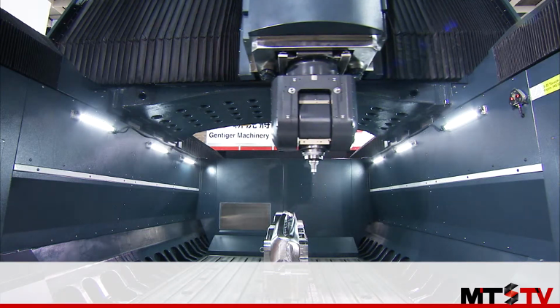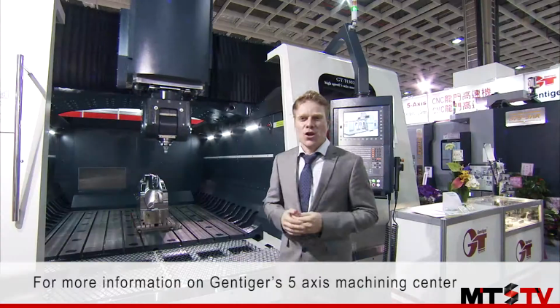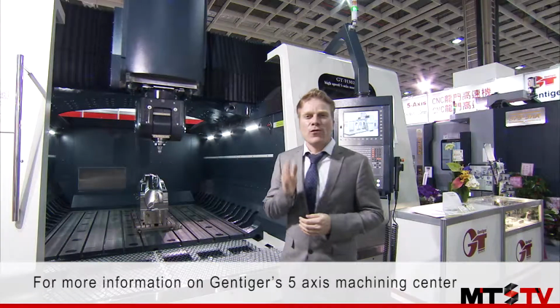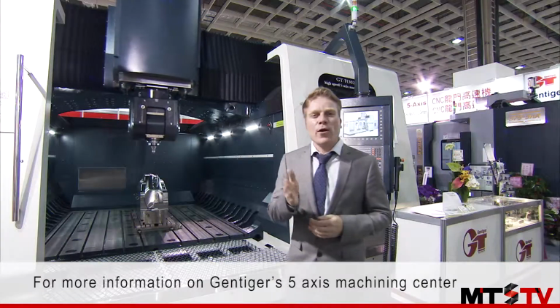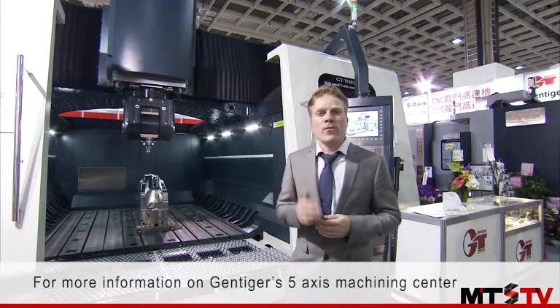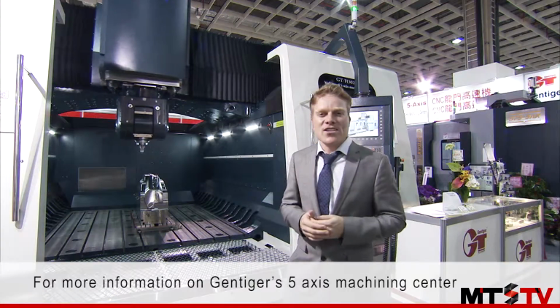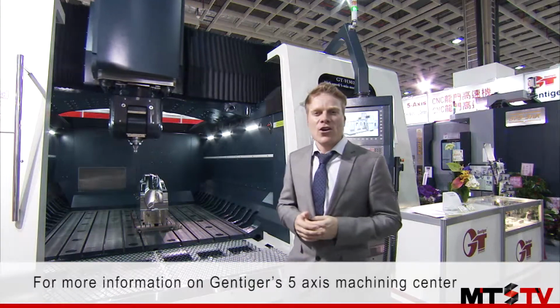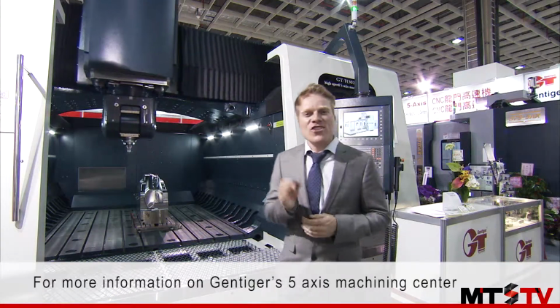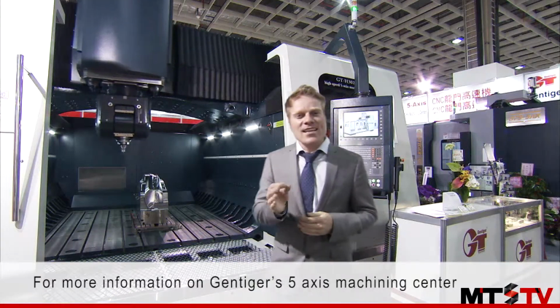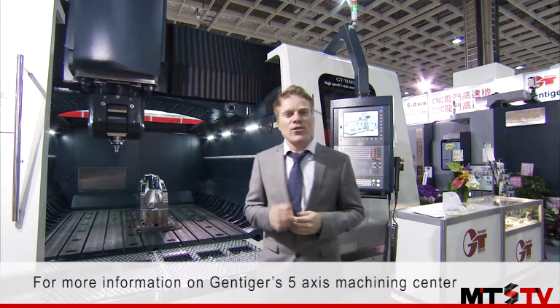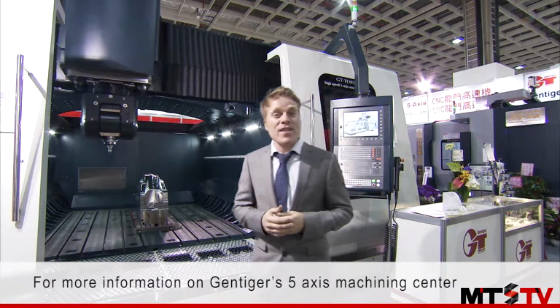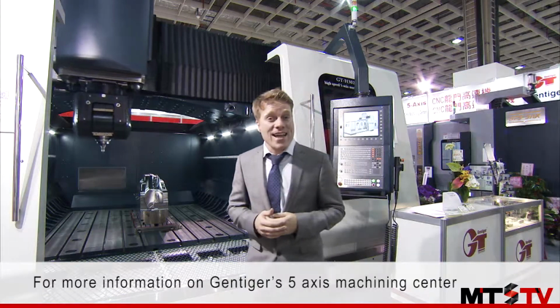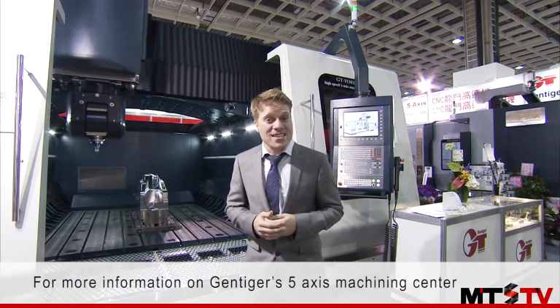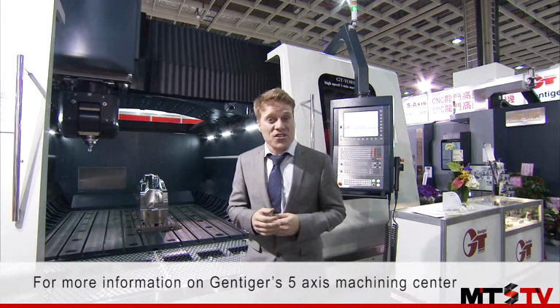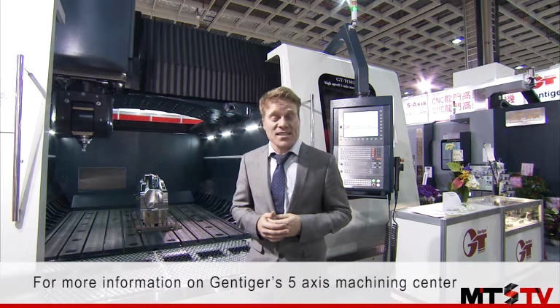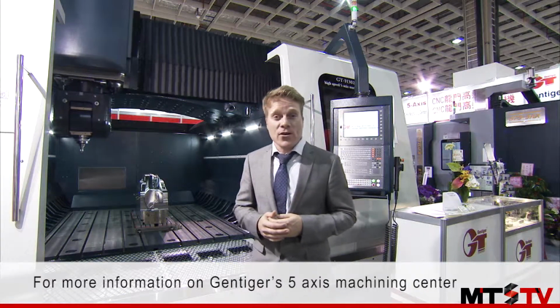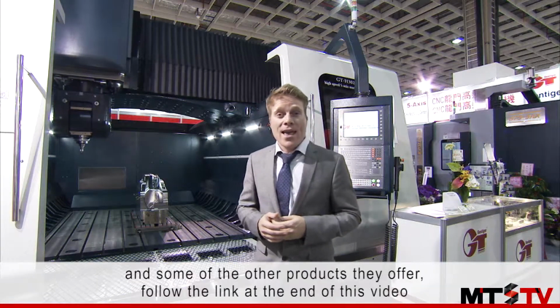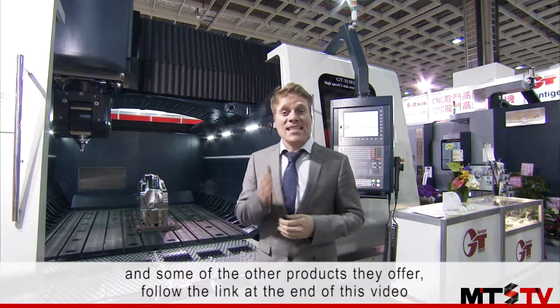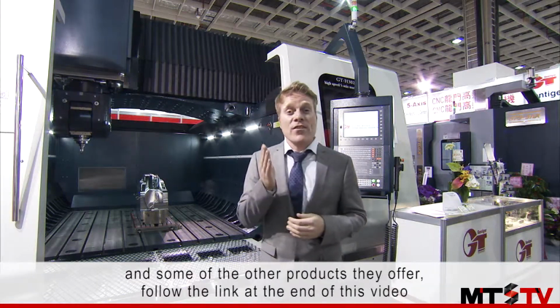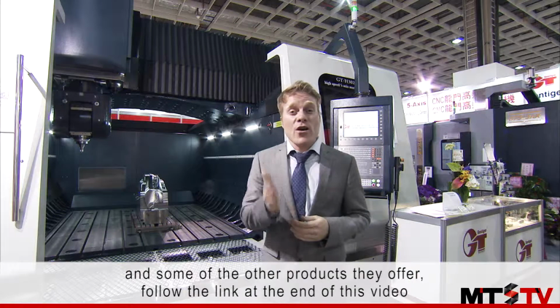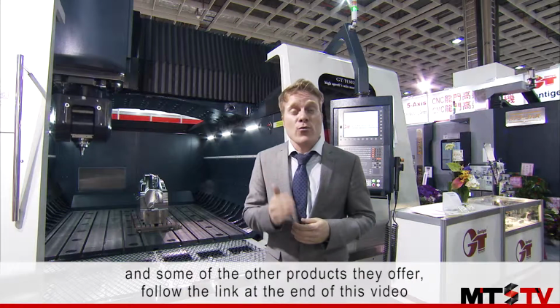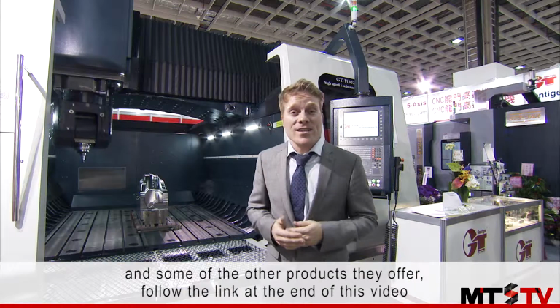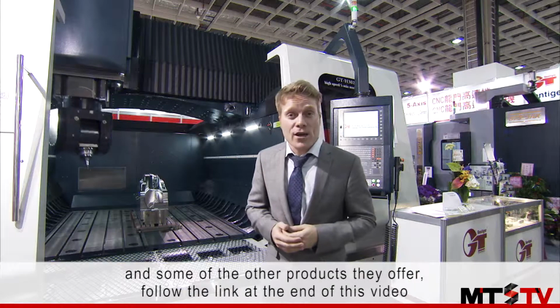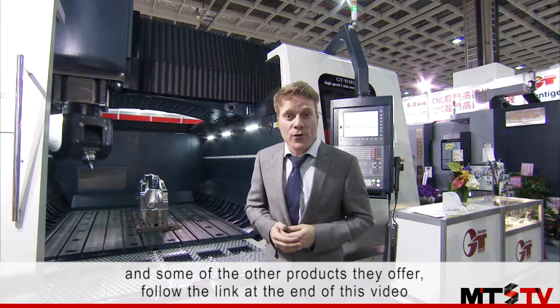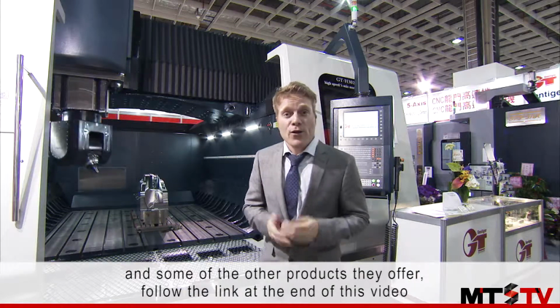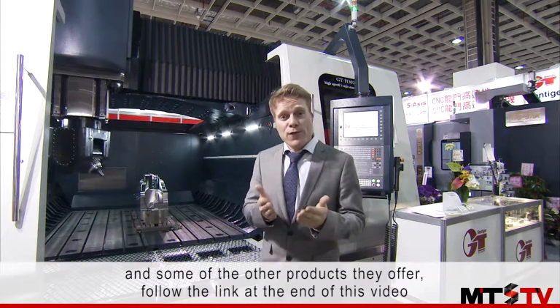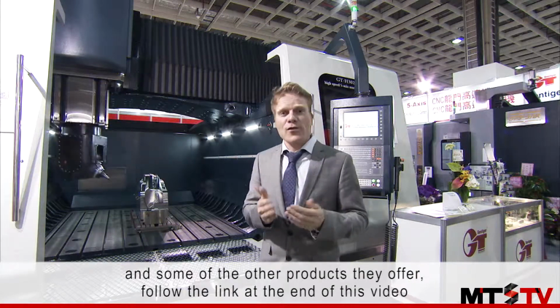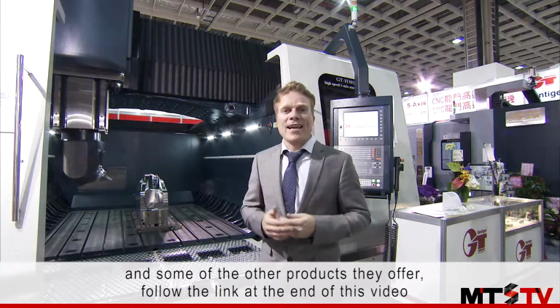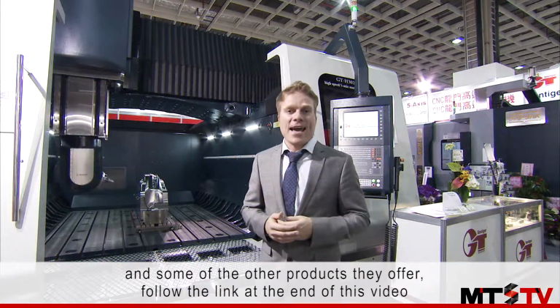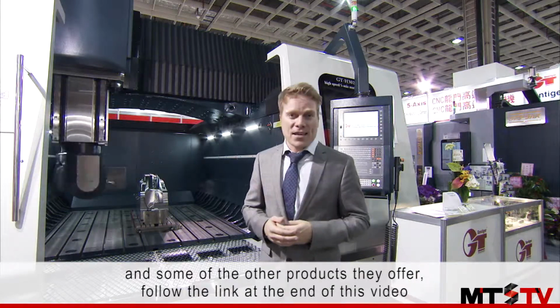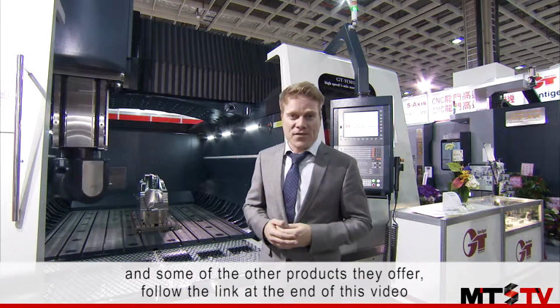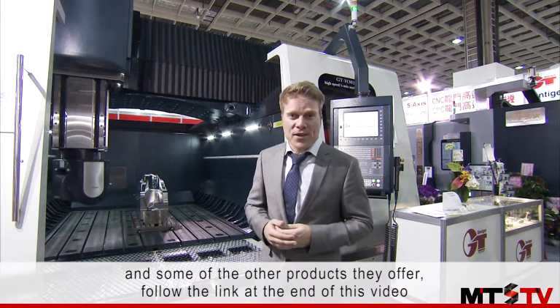For more information on GenTiger's 5-axis machining center and some of the other products they offer, follow the link at the end of this video.